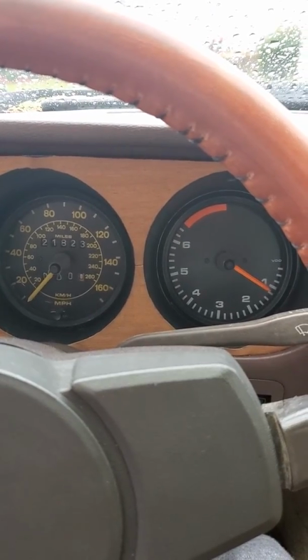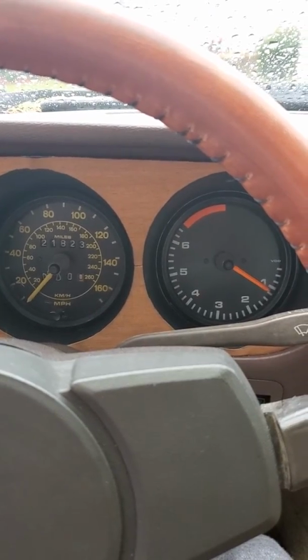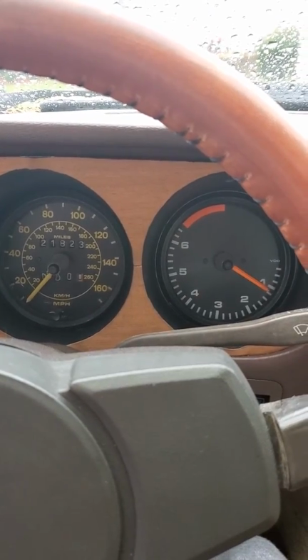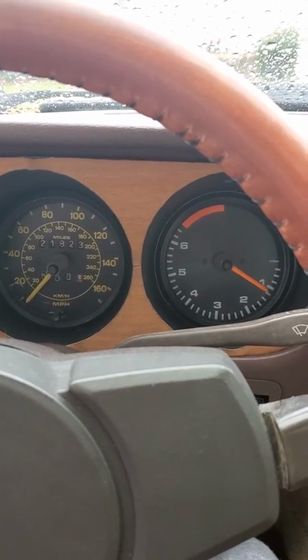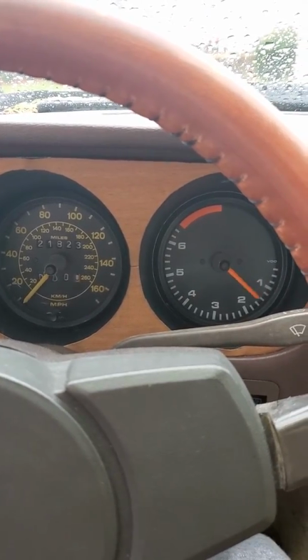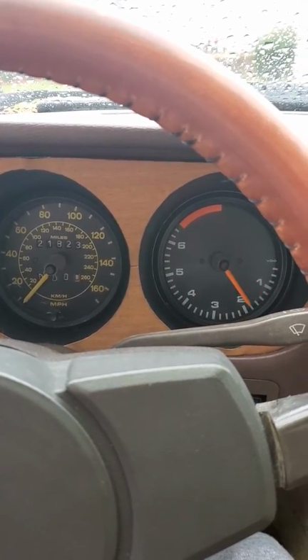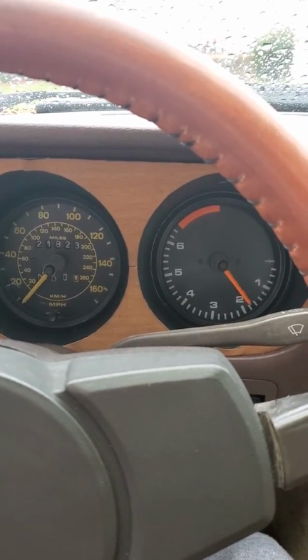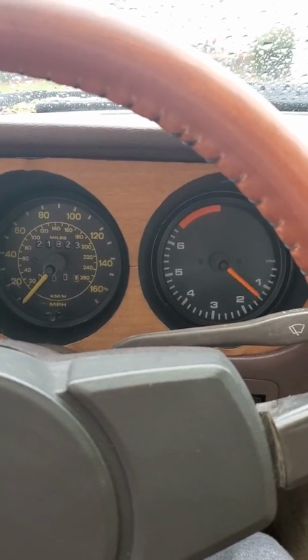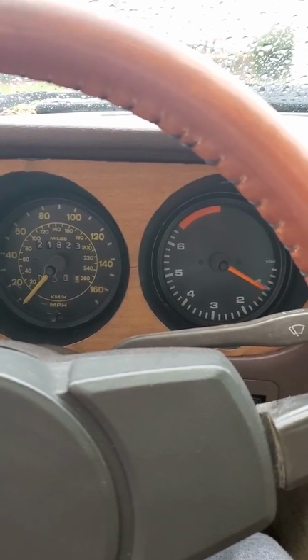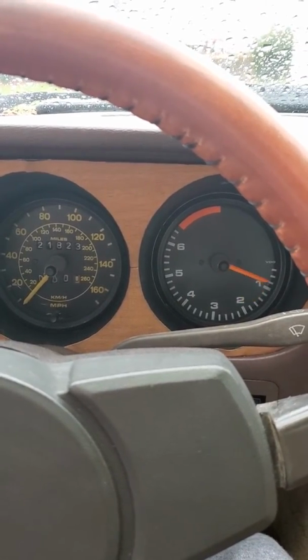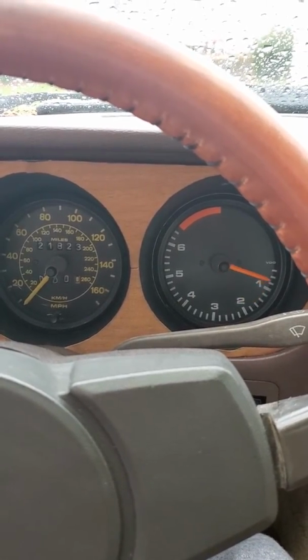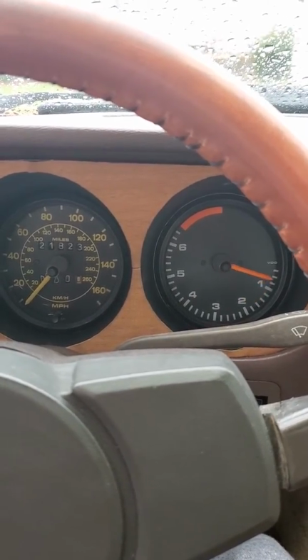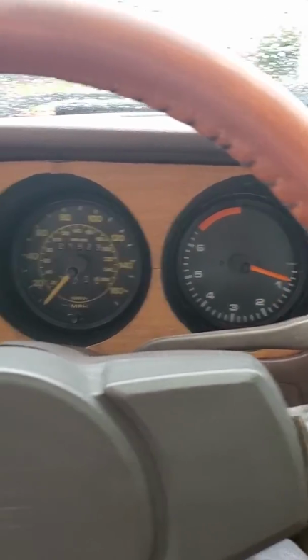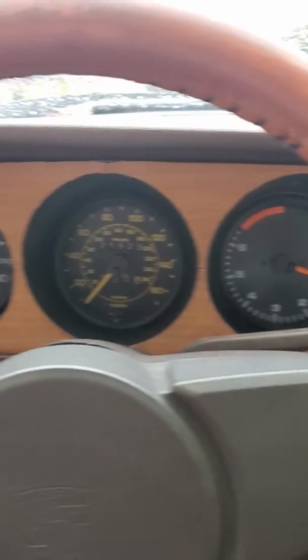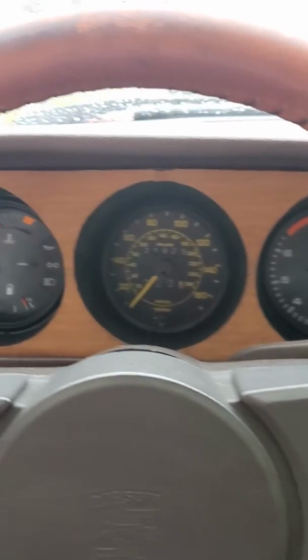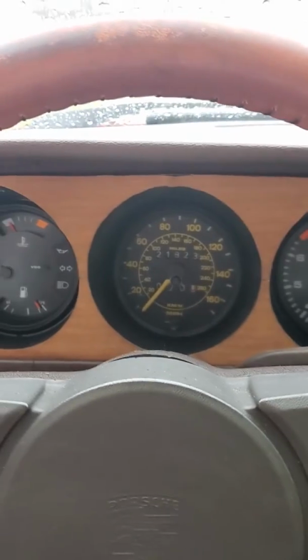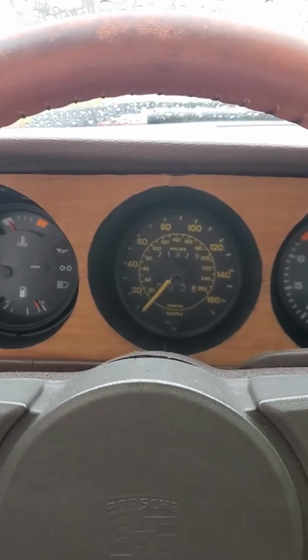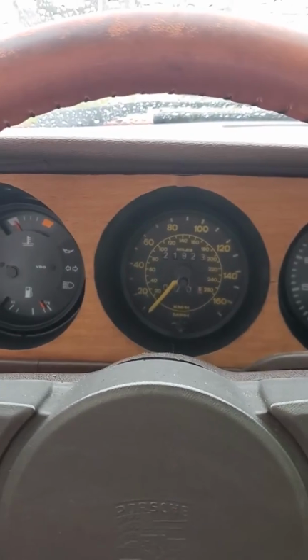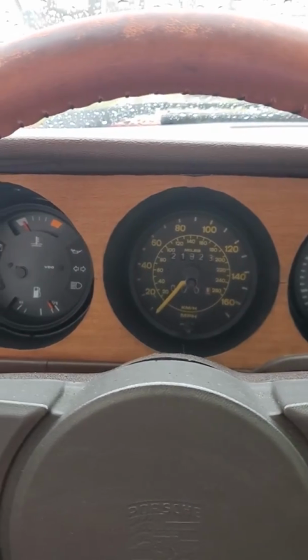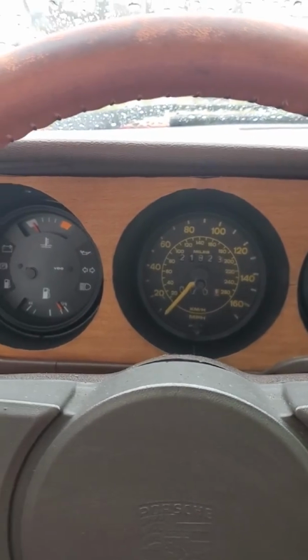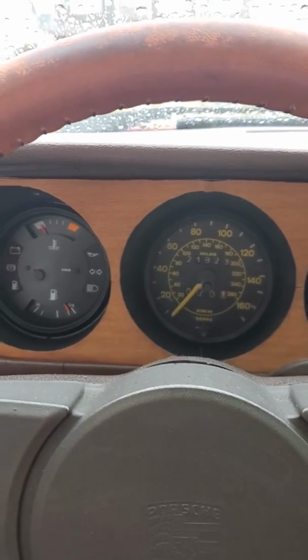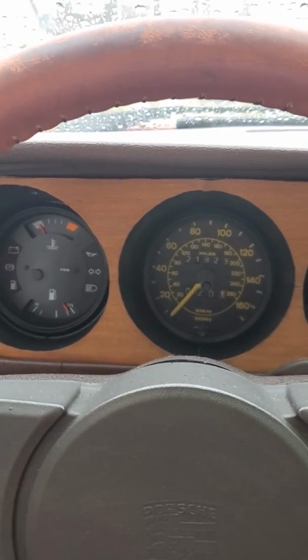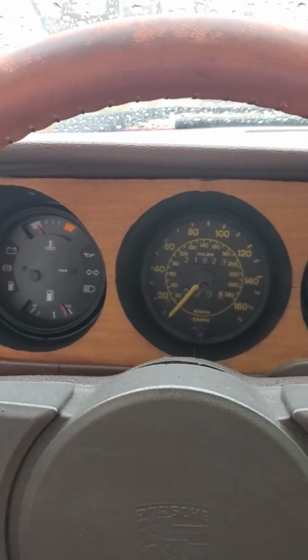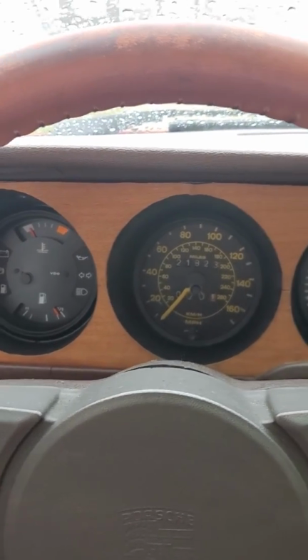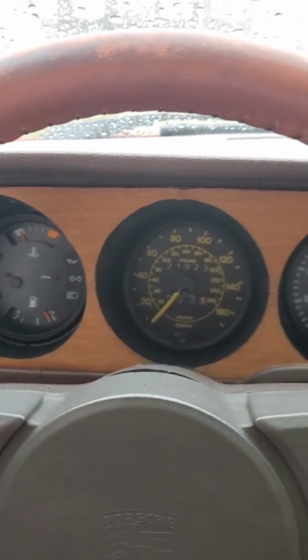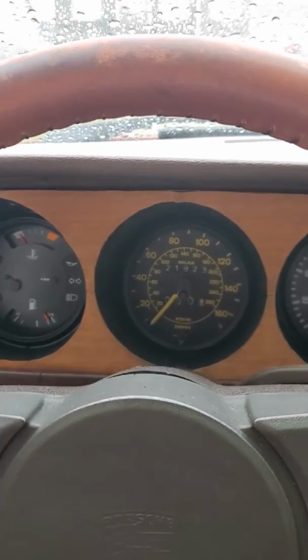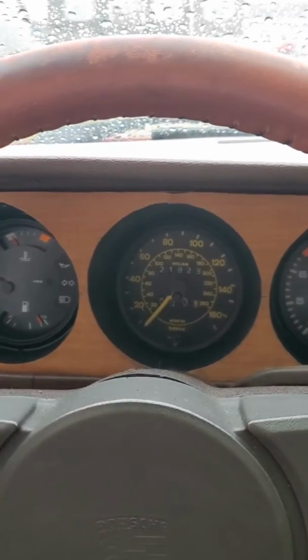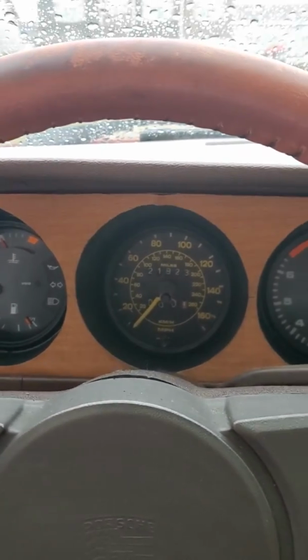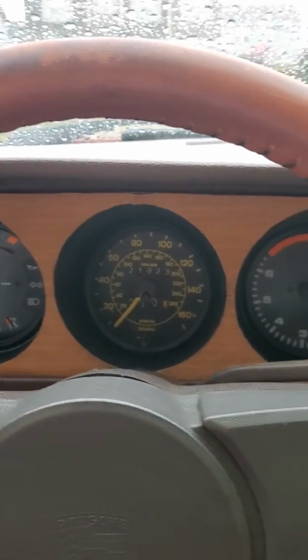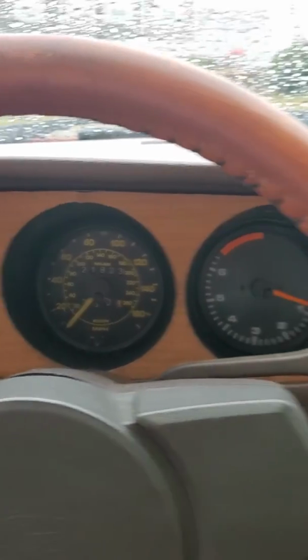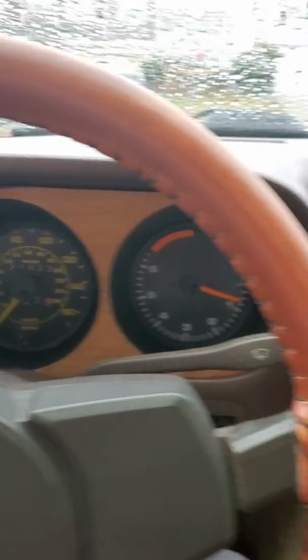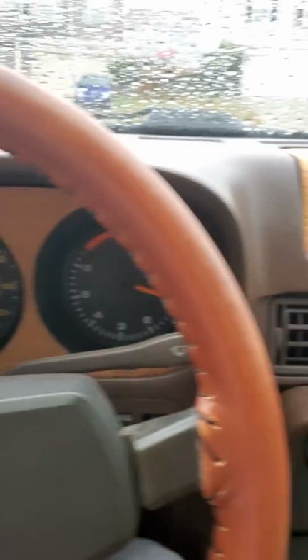If I record much longer, I'm gonna want to keep it. So I'm gonna cut the video, man.